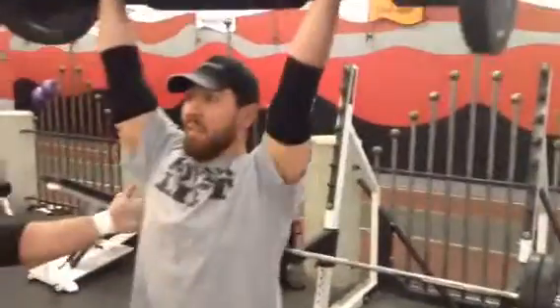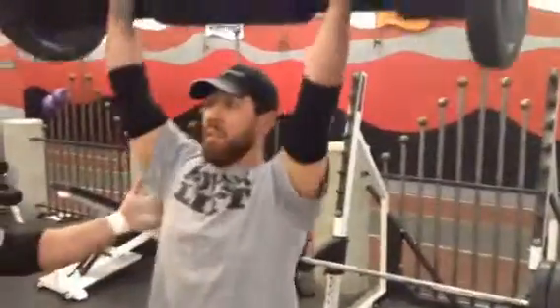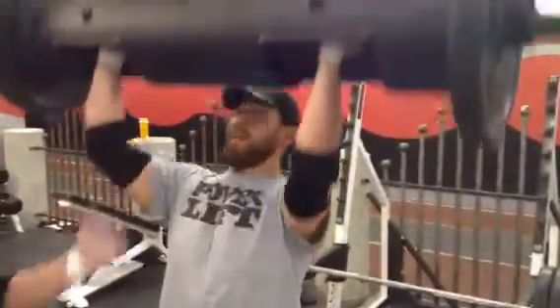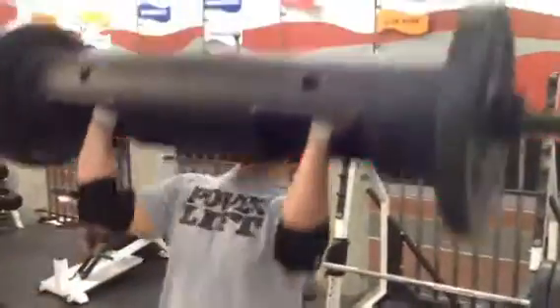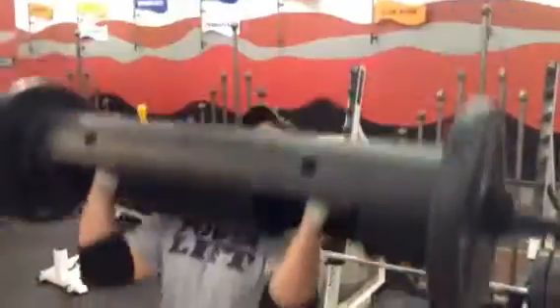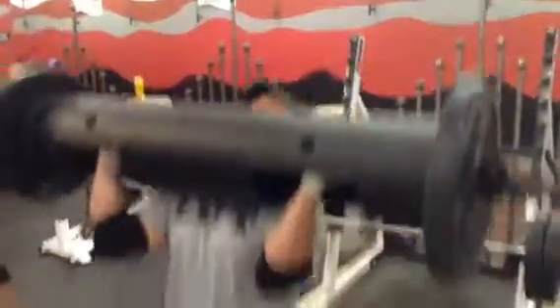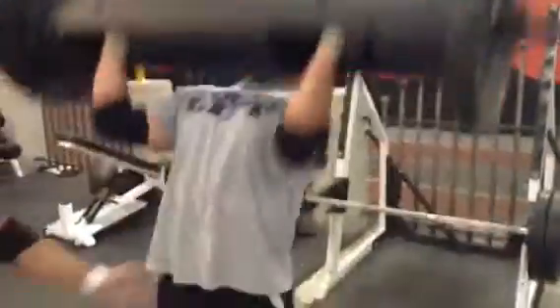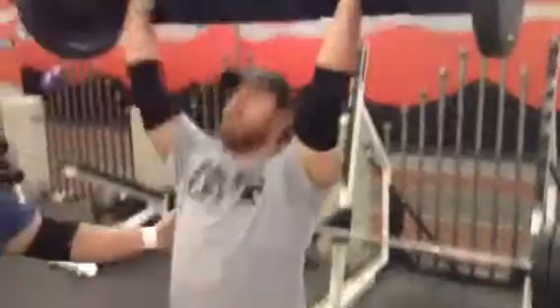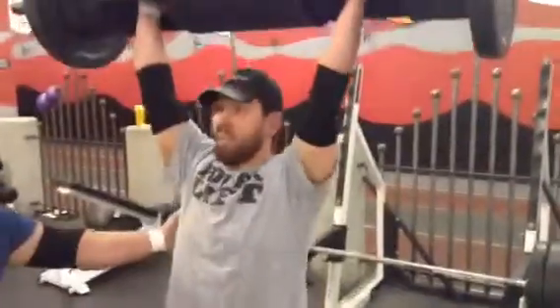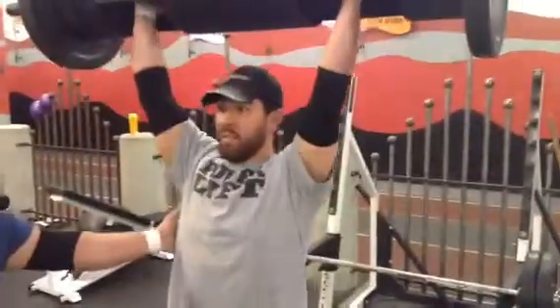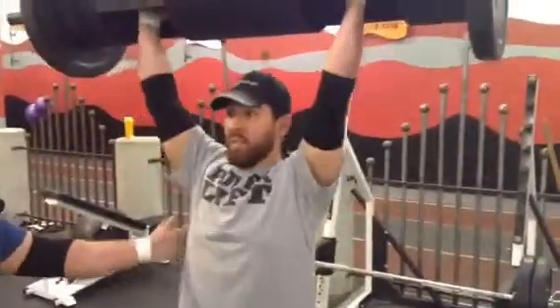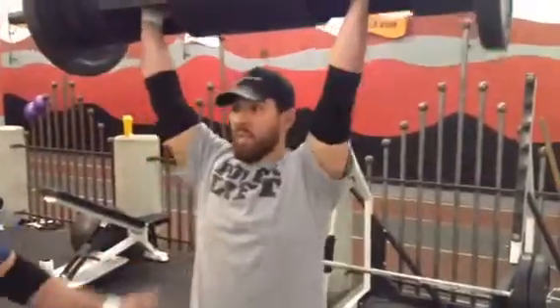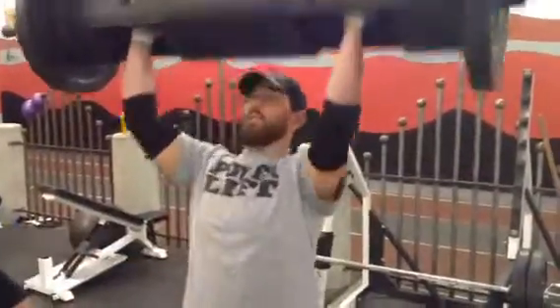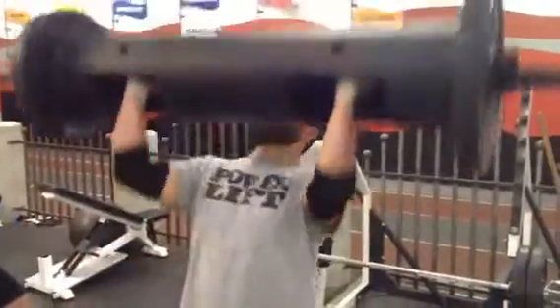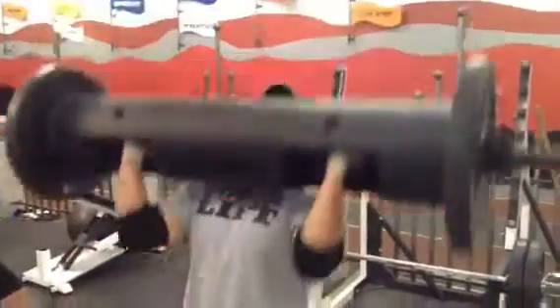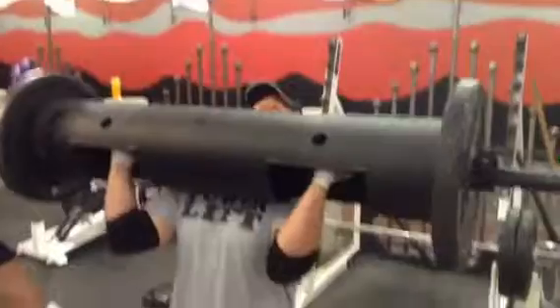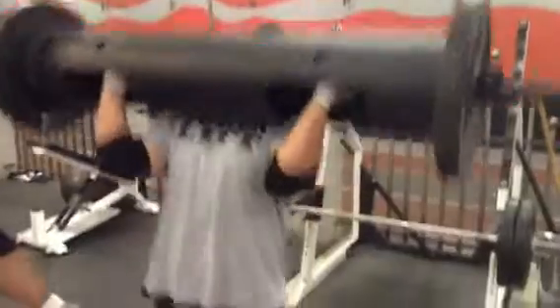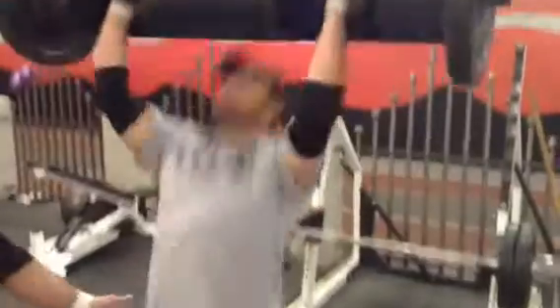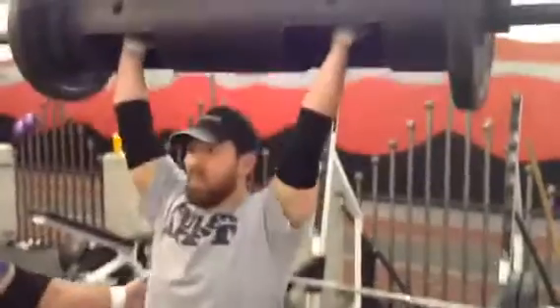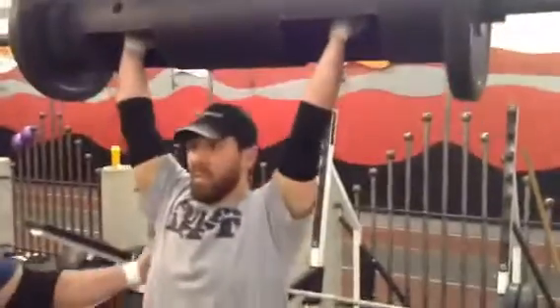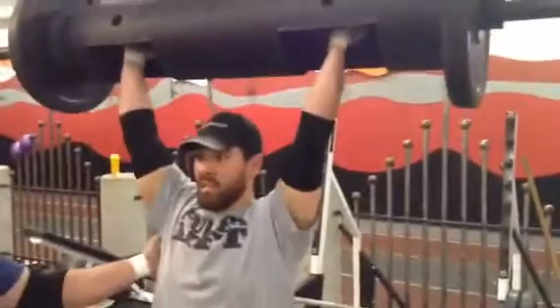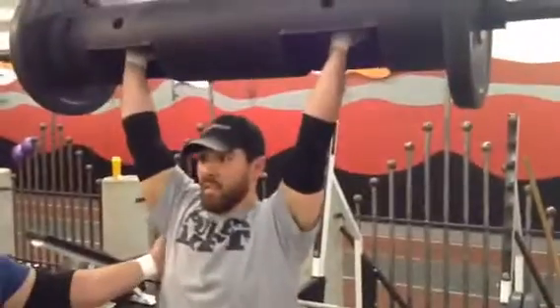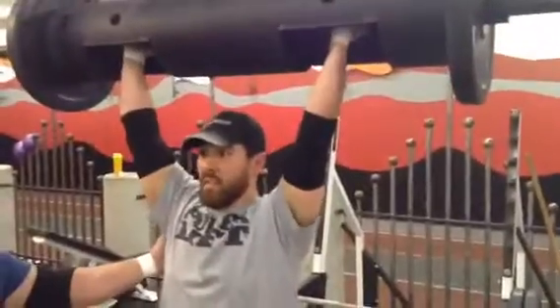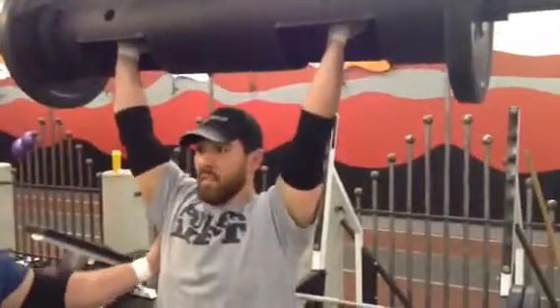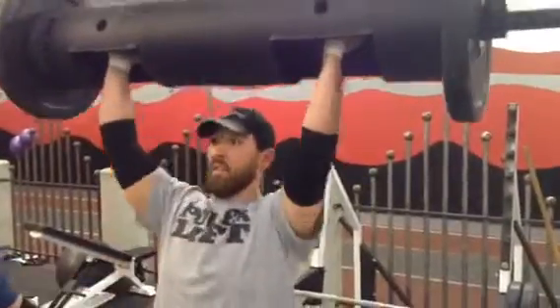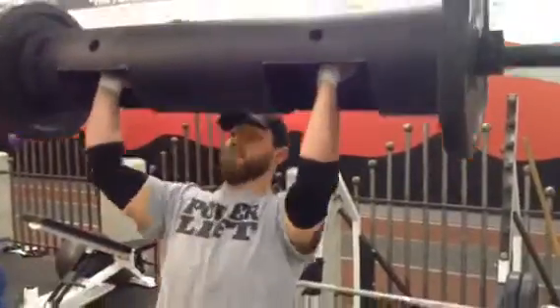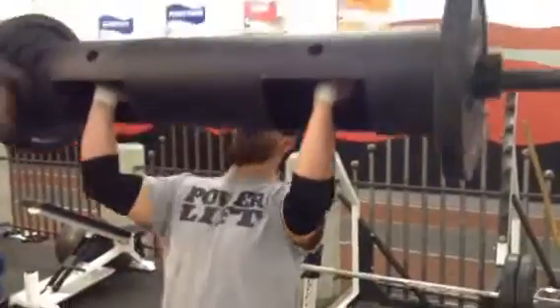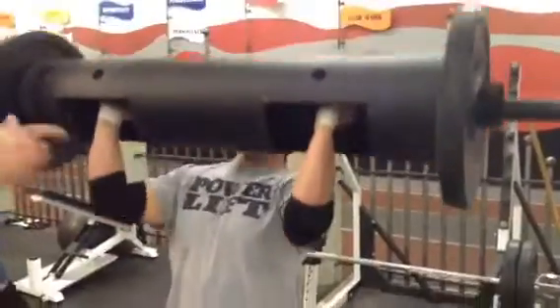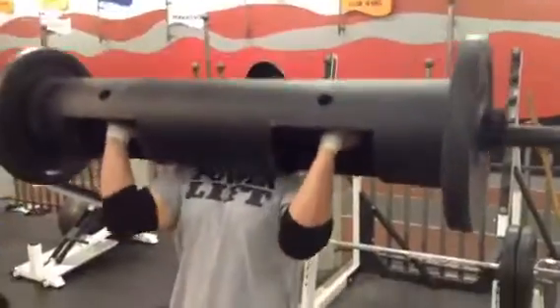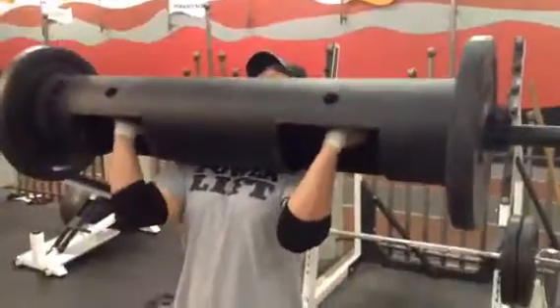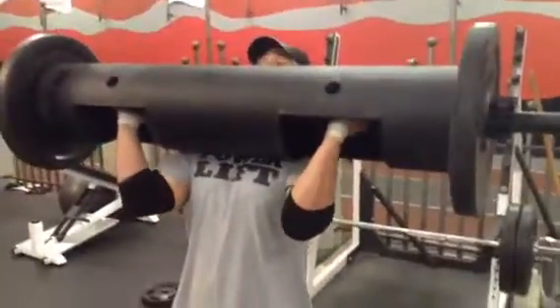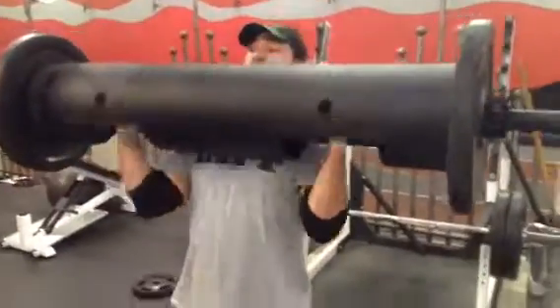Now he's going to jerk it for a triple with recoil. Come down, recoil and push, and down. Recoil and push, head through — look at the down signal. Take the bar down.